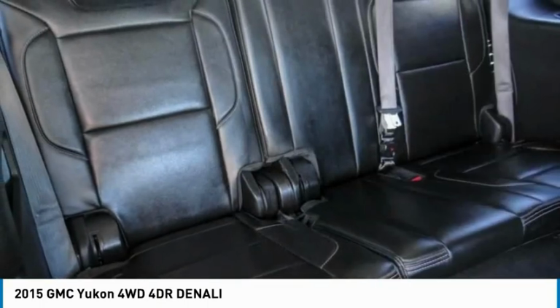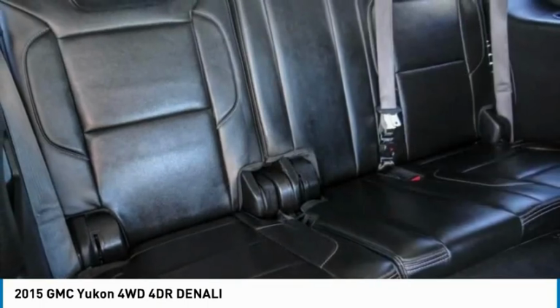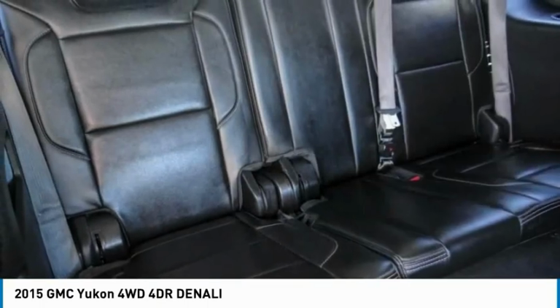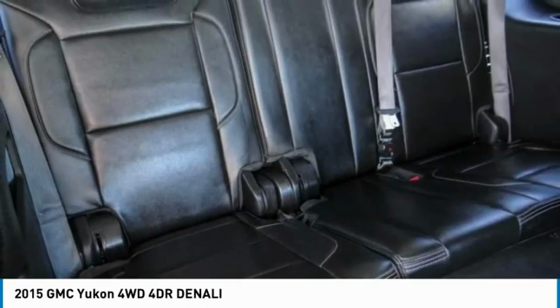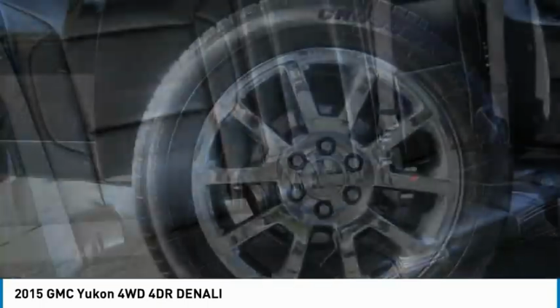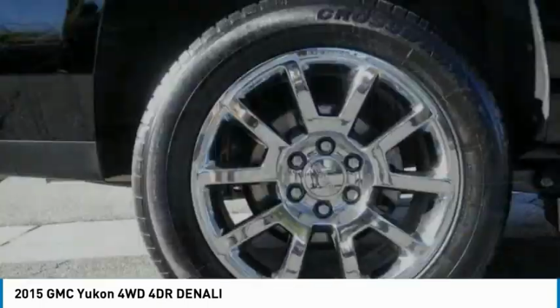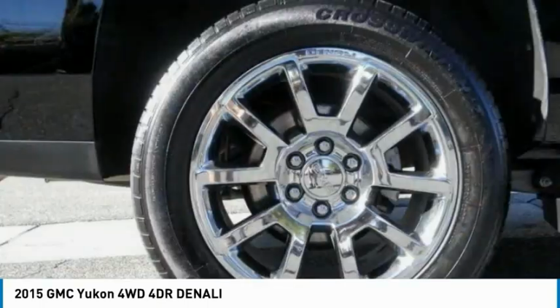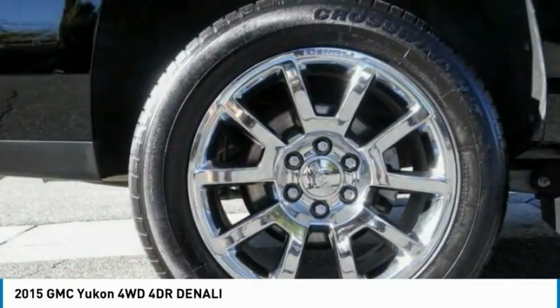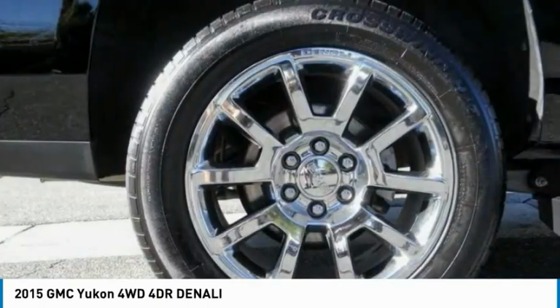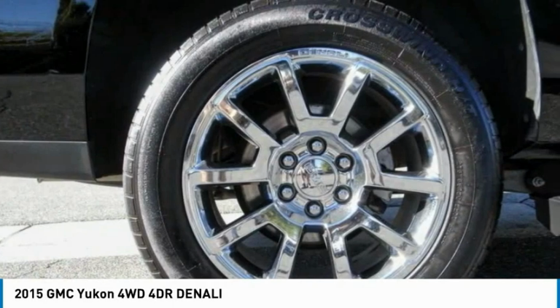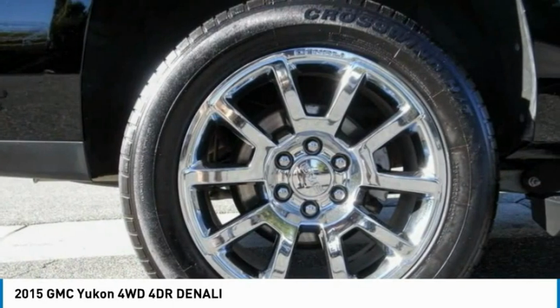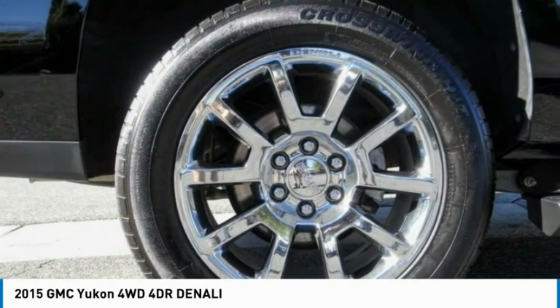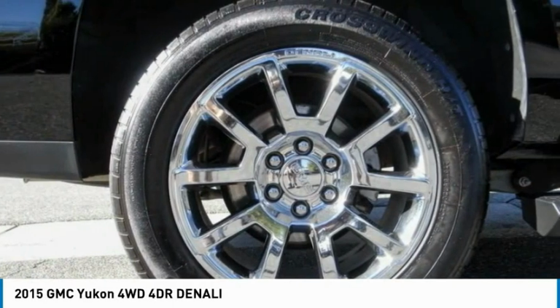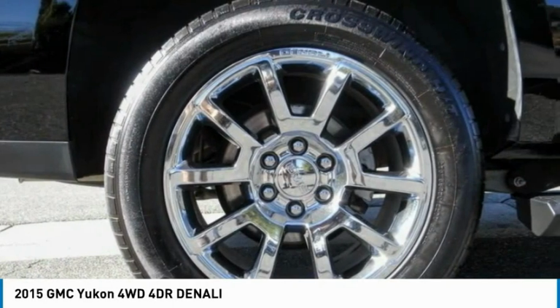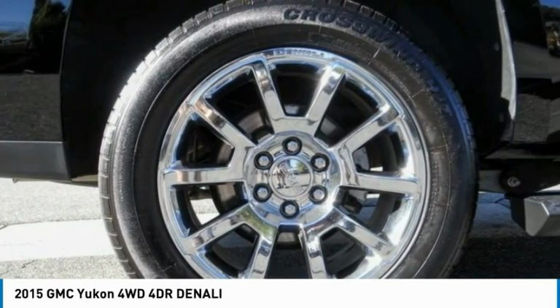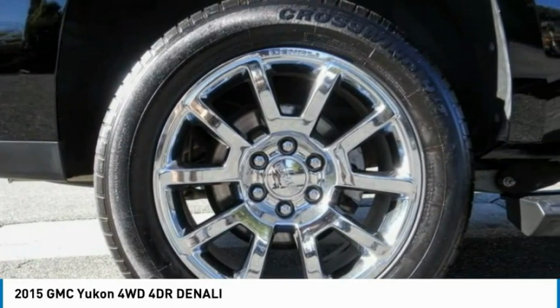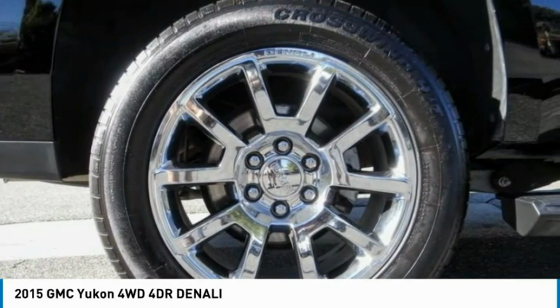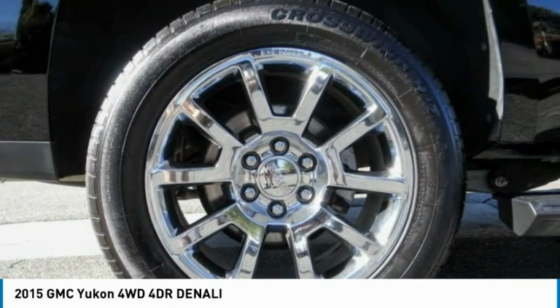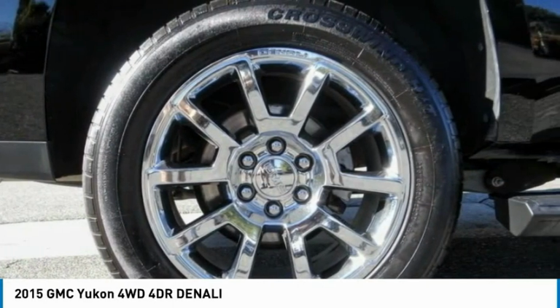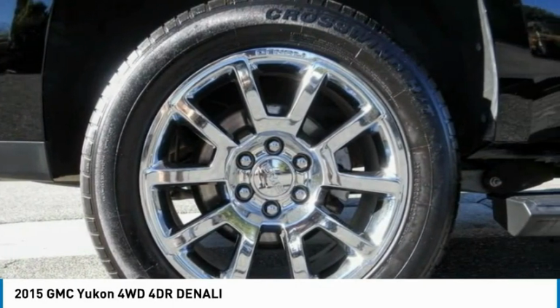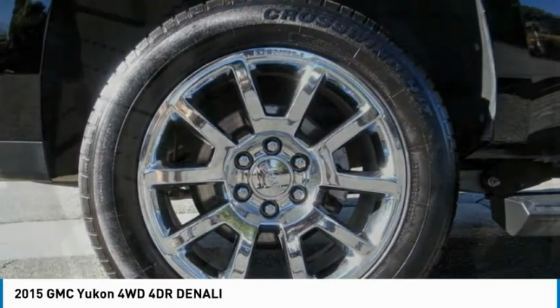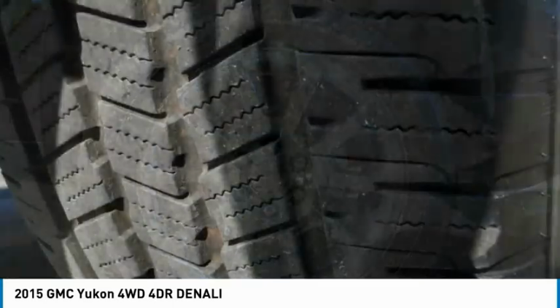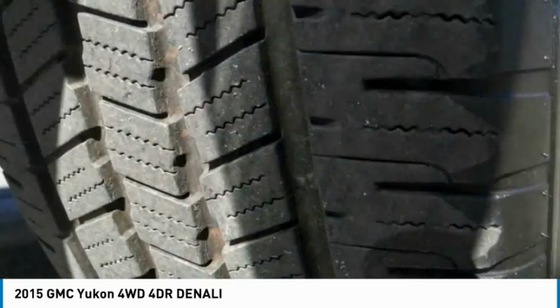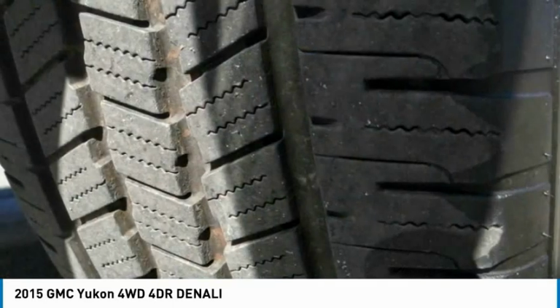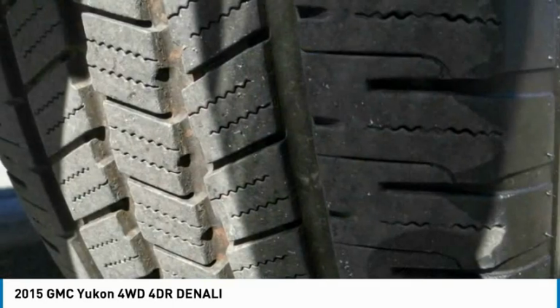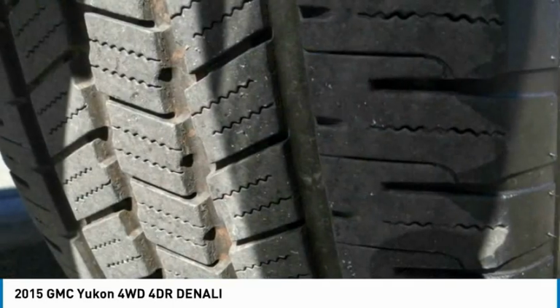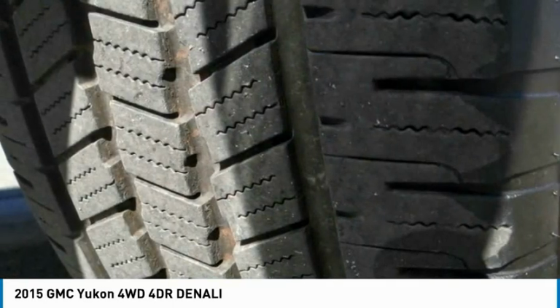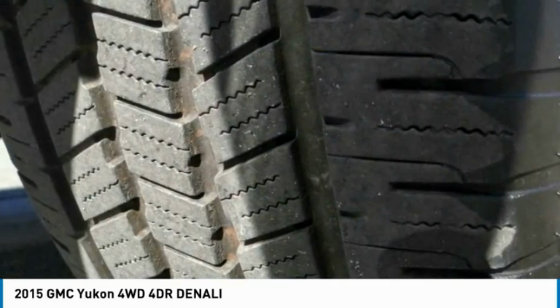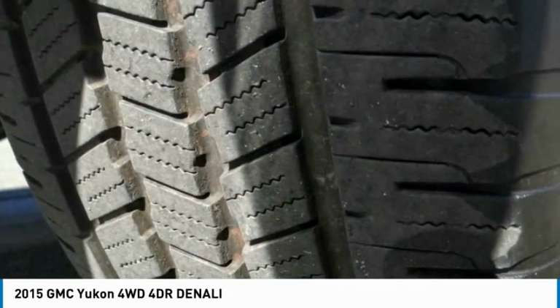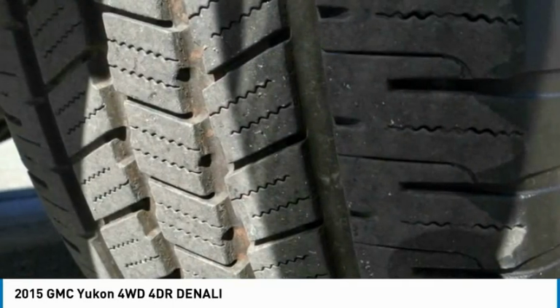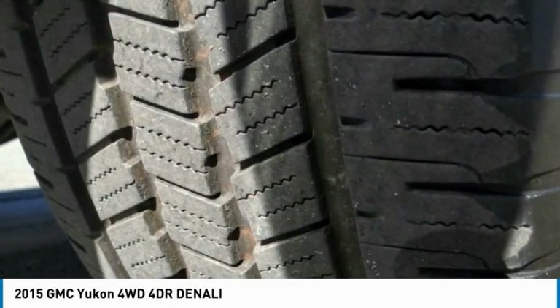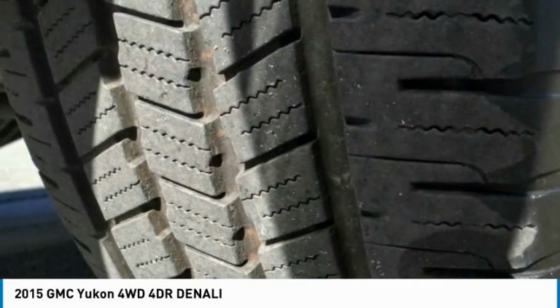Fog lights, rain sensing wipers, front wheel independent suspension. Come take a test drive today.